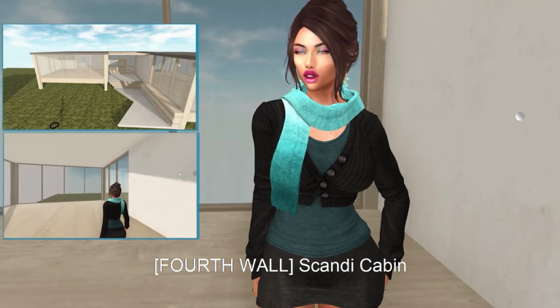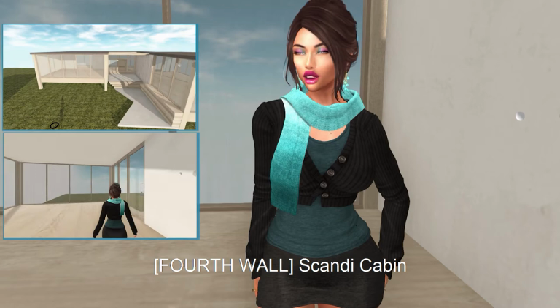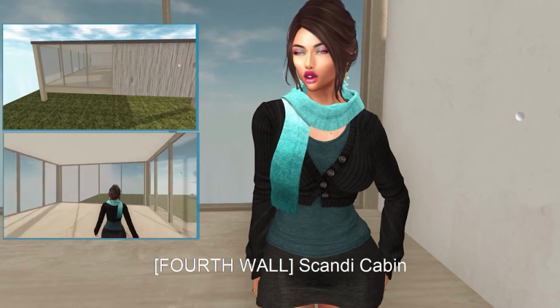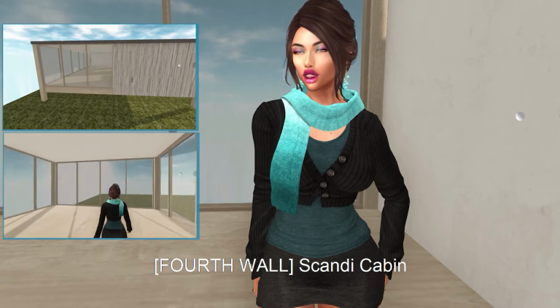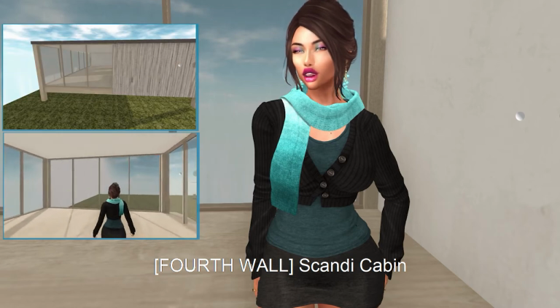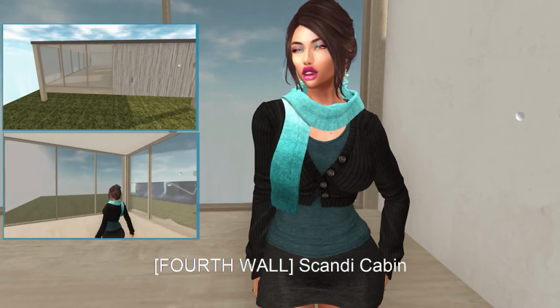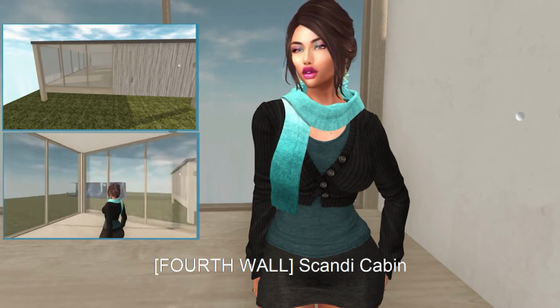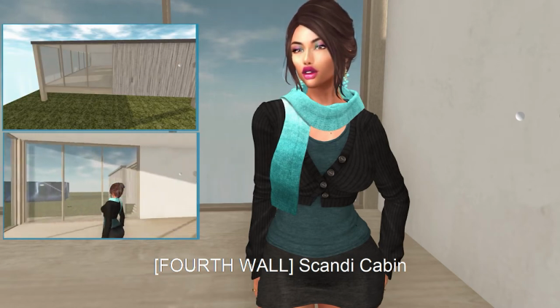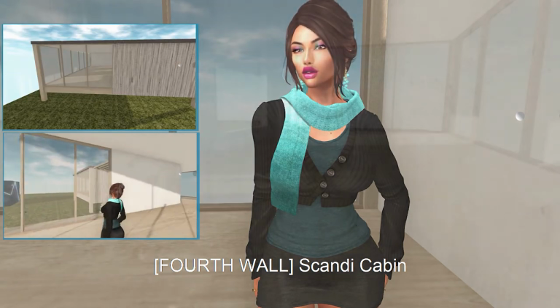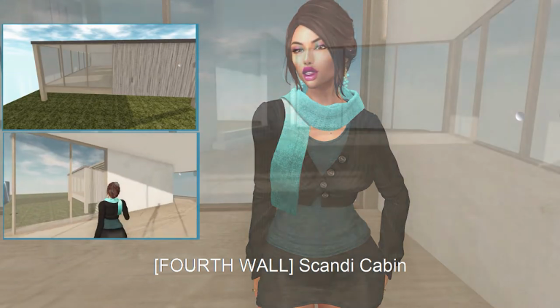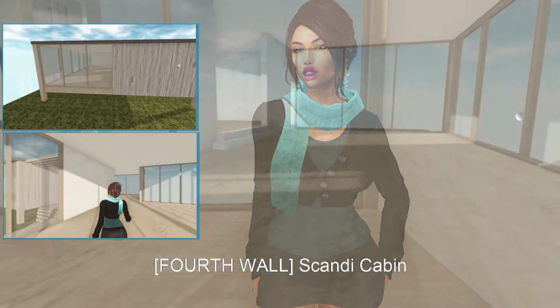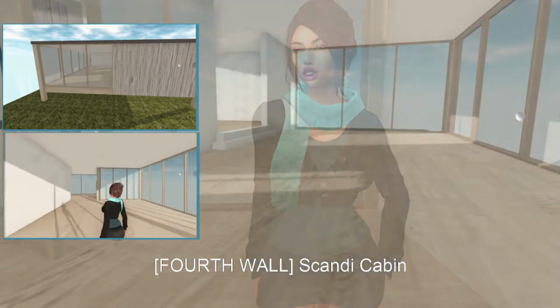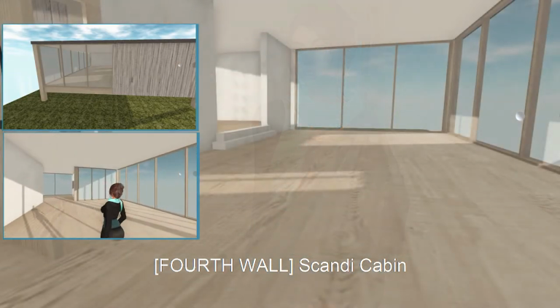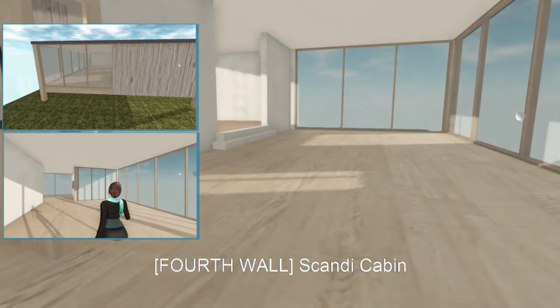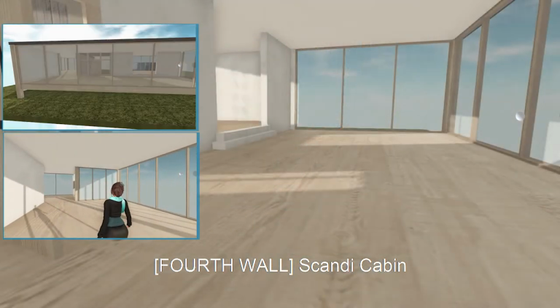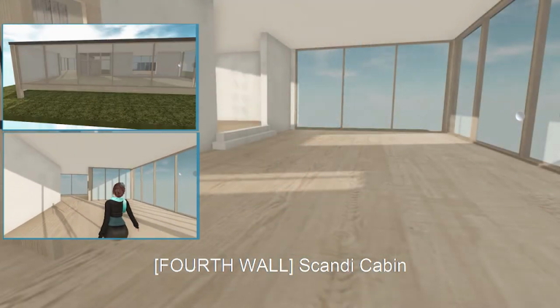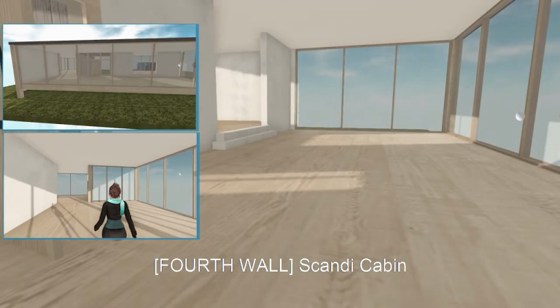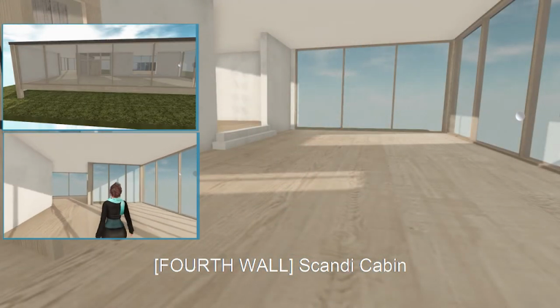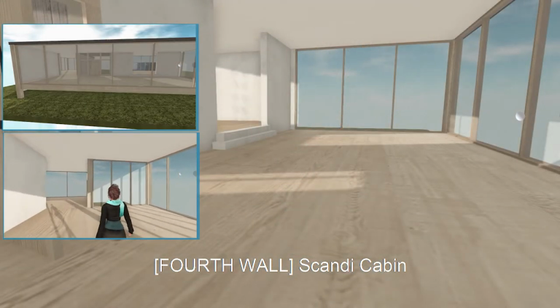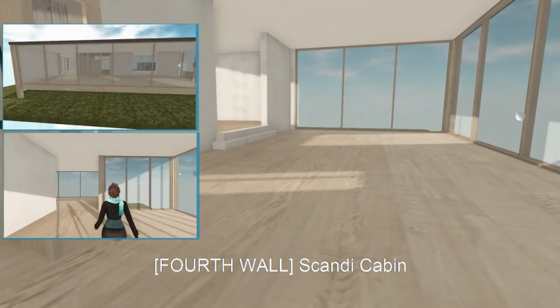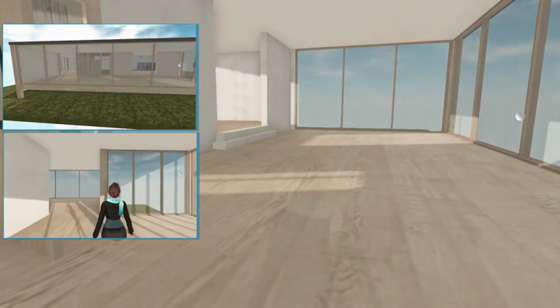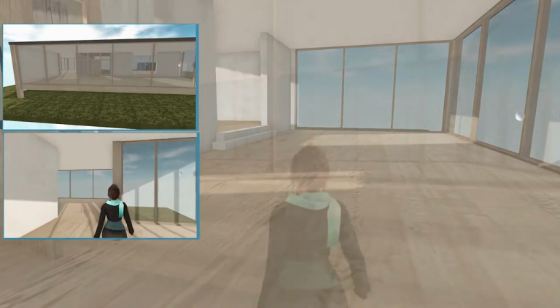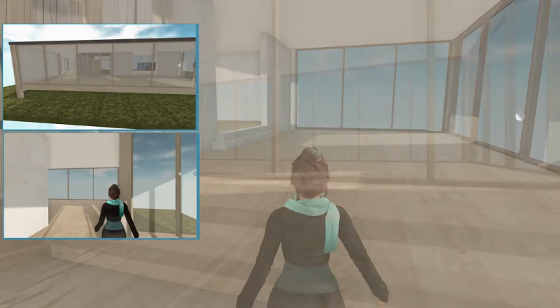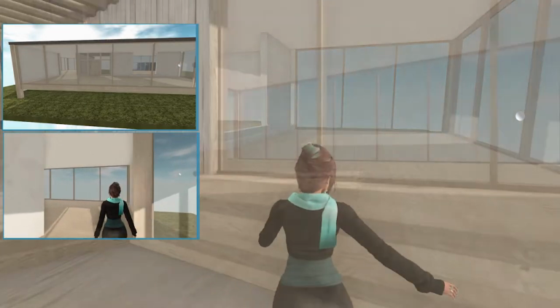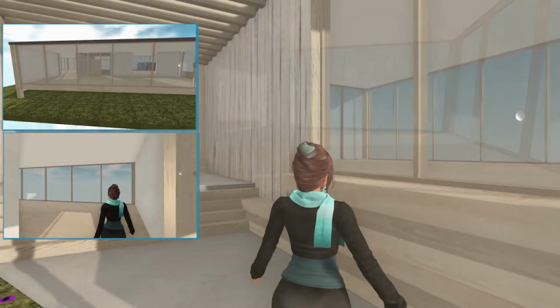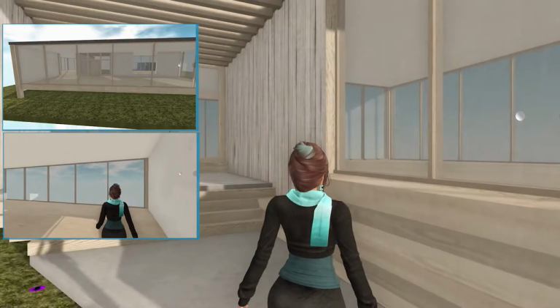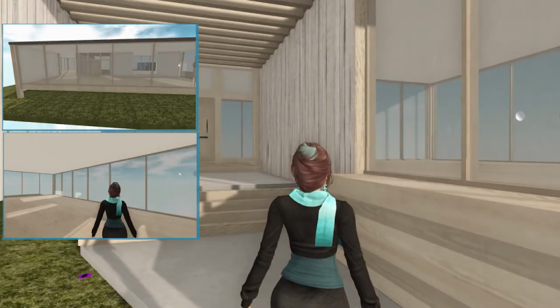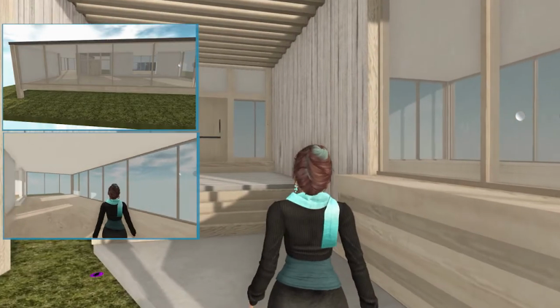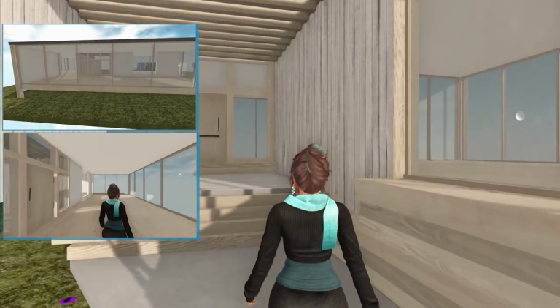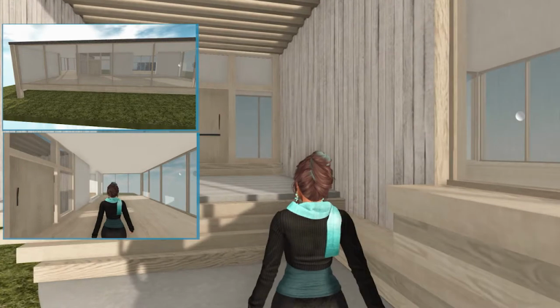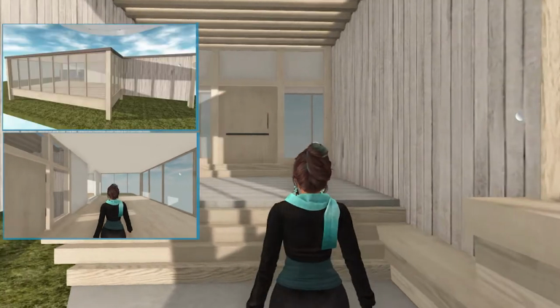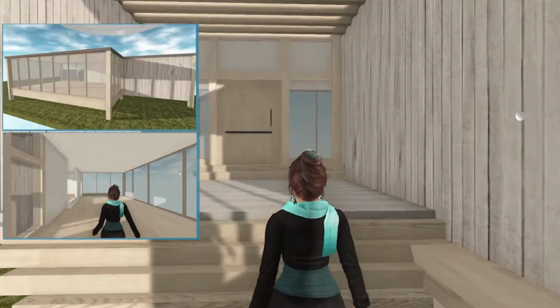Next from Fourth Wall, we have the Scandi Cabin. This particular cabin has 24 land impact.